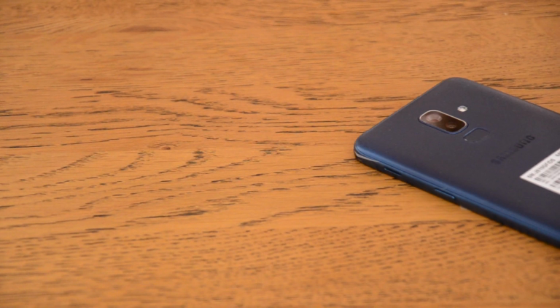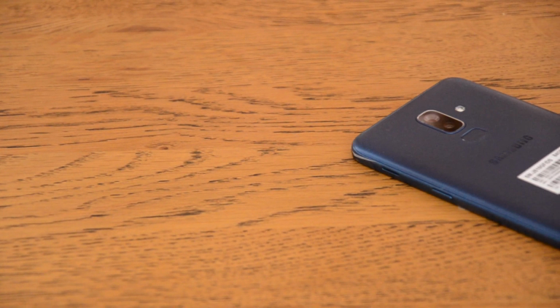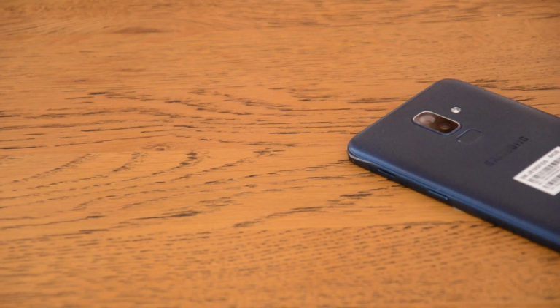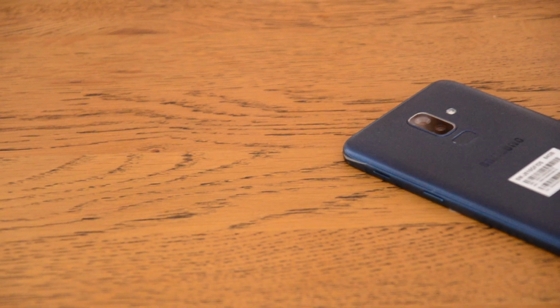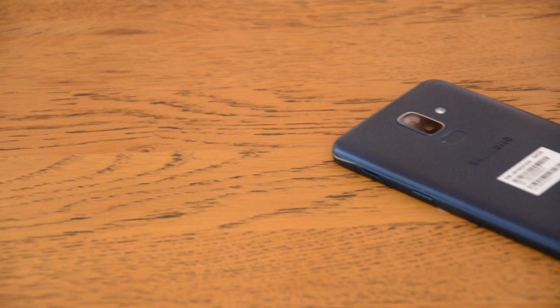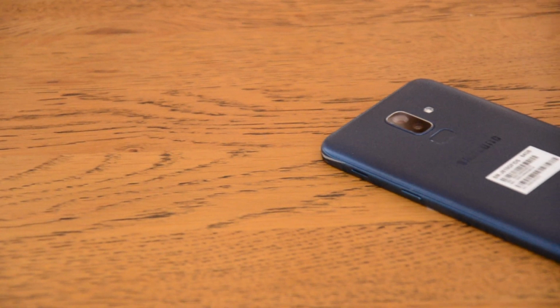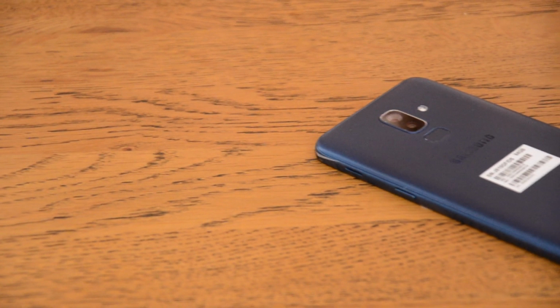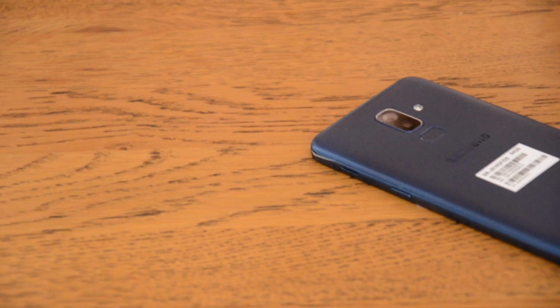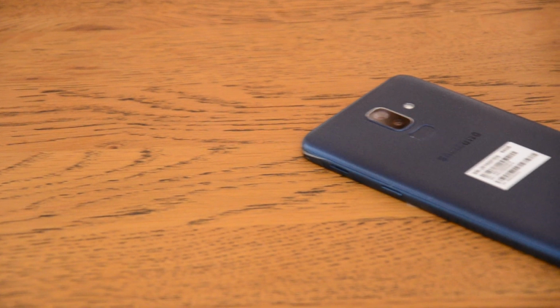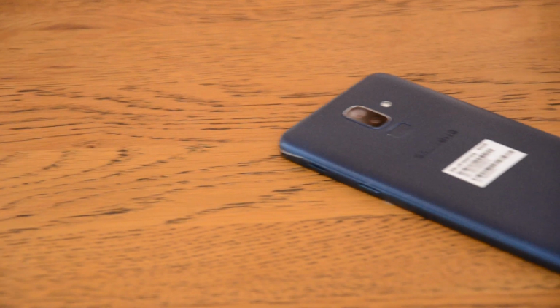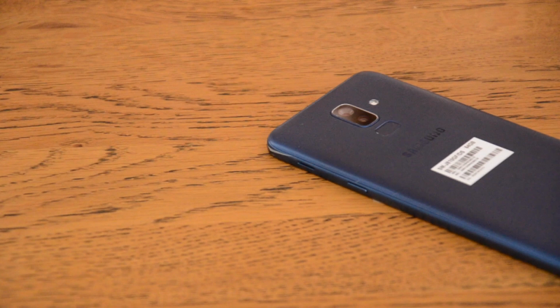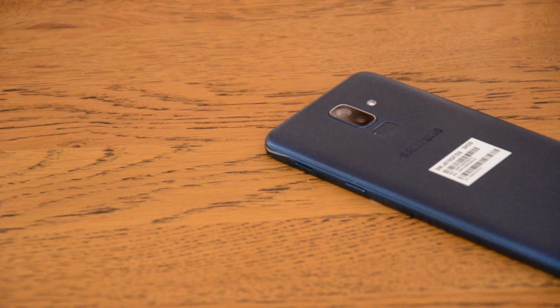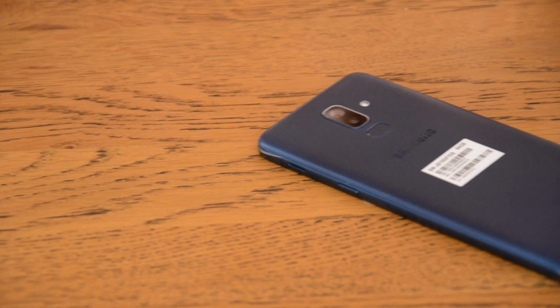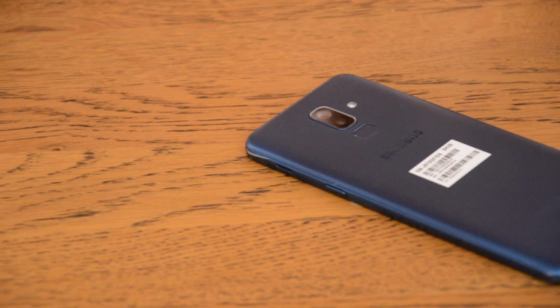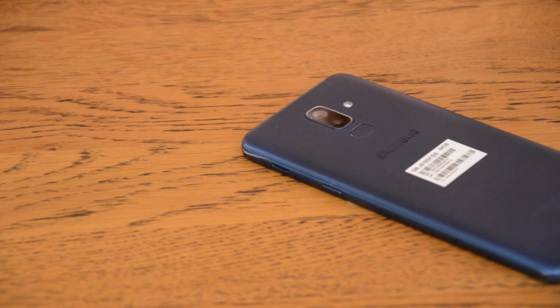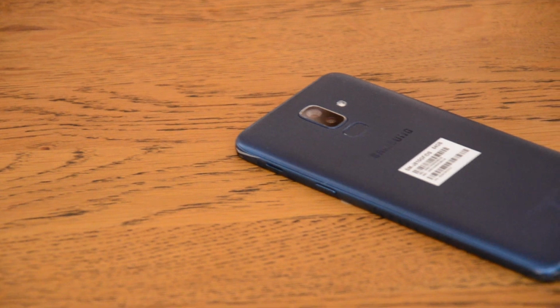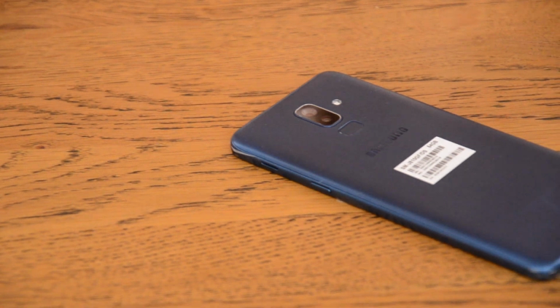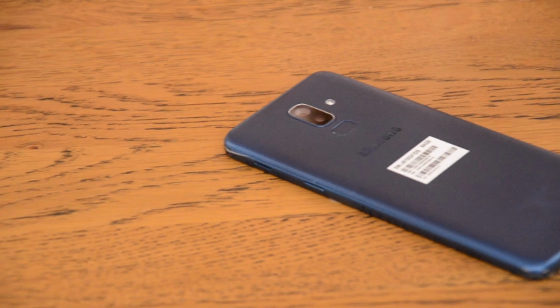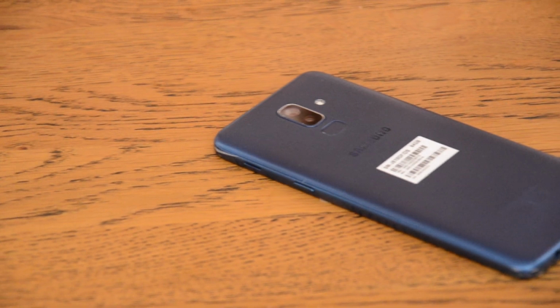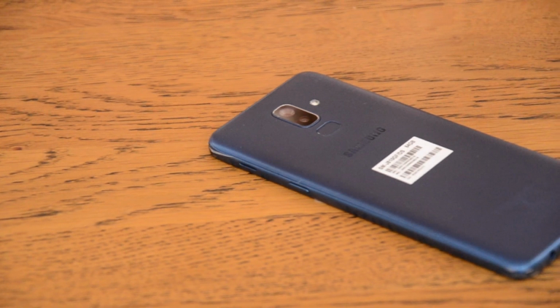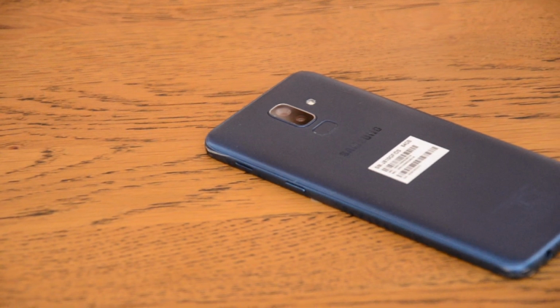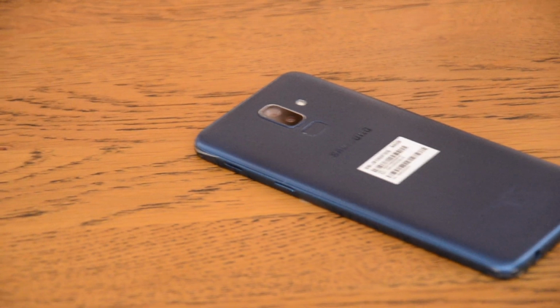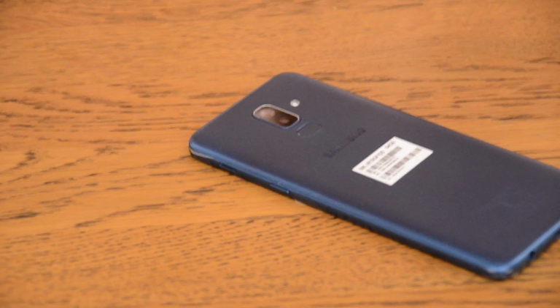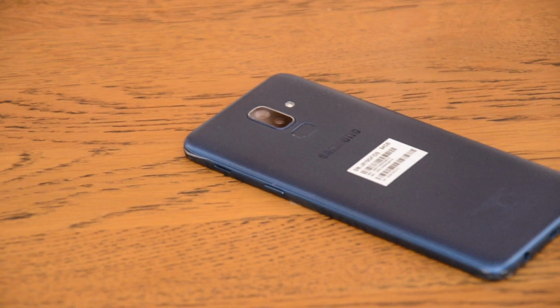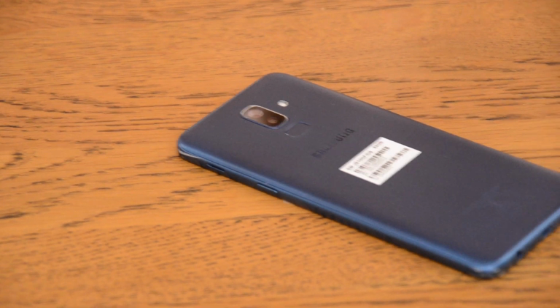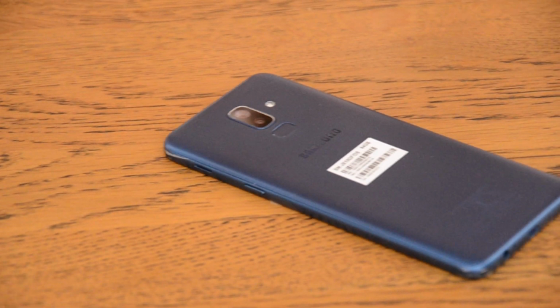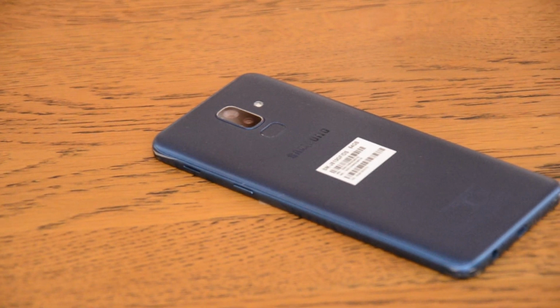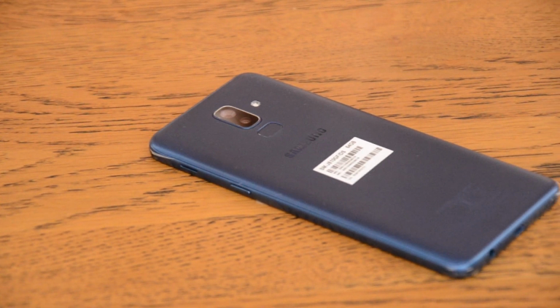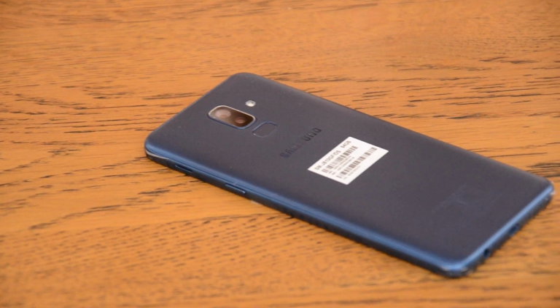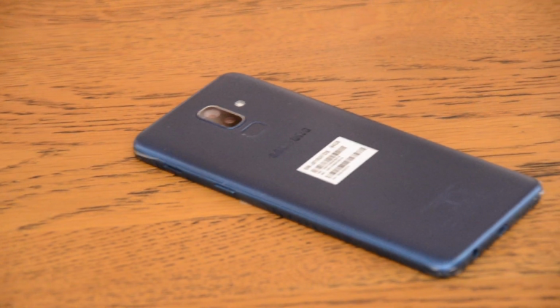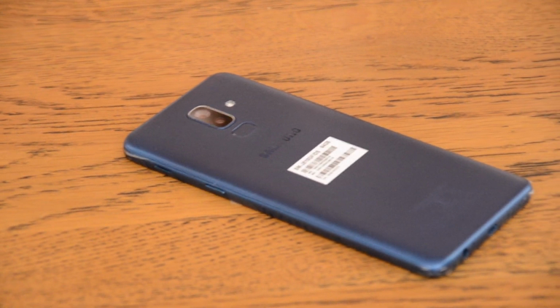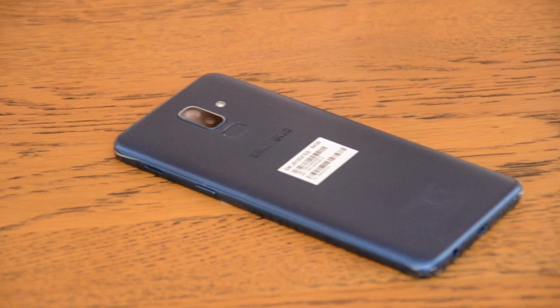So as you can see, this phone can take quite a beating, so I do give them credit on that.